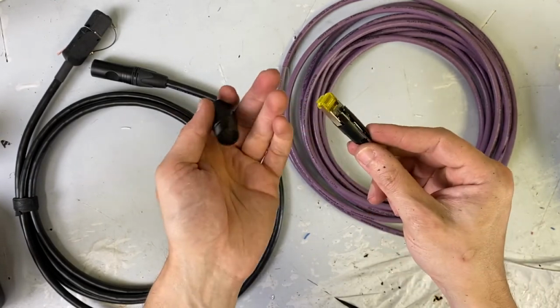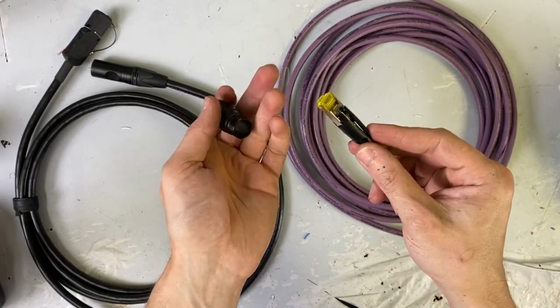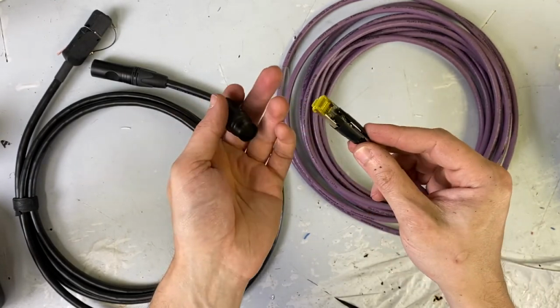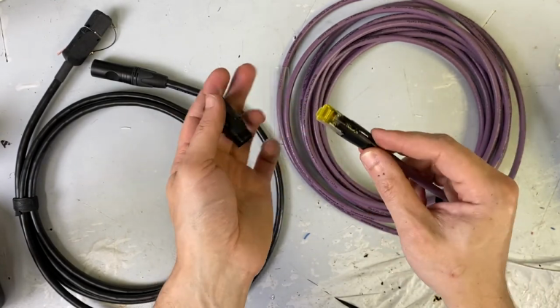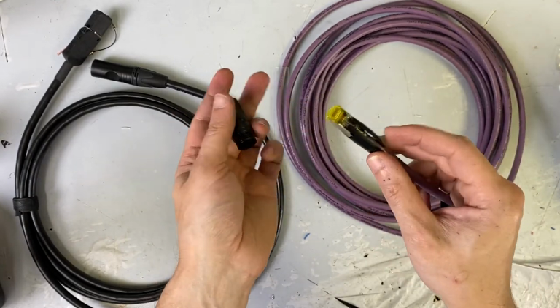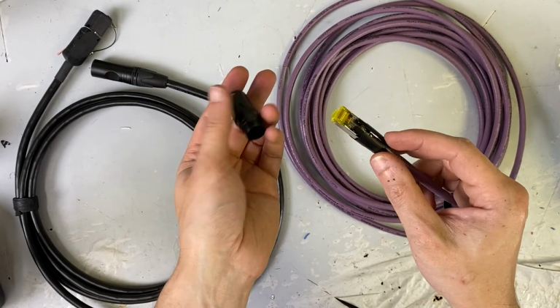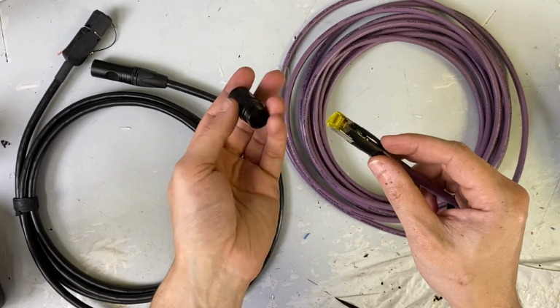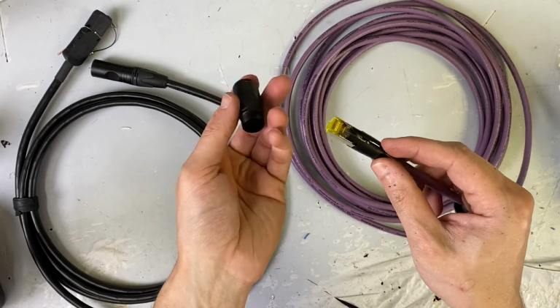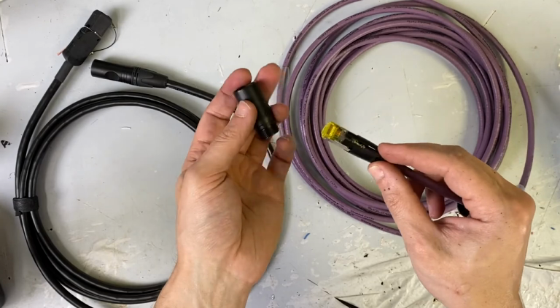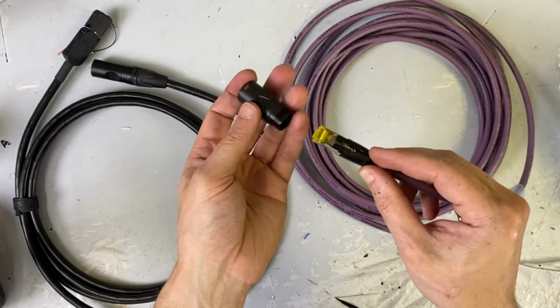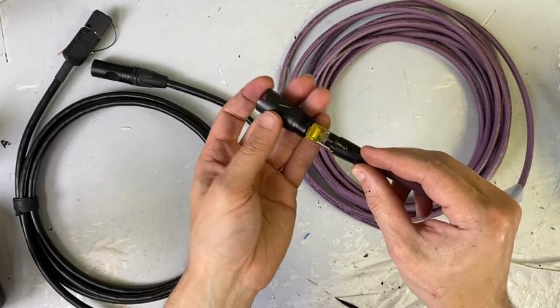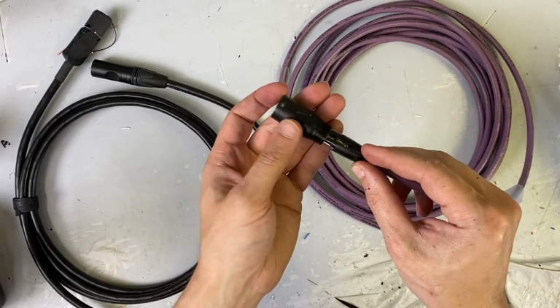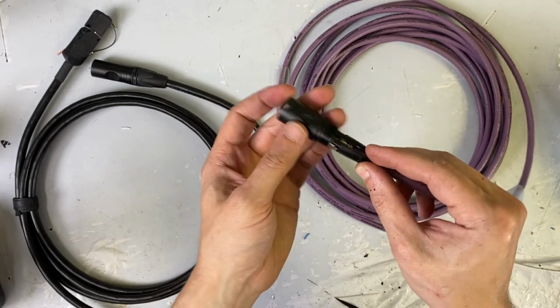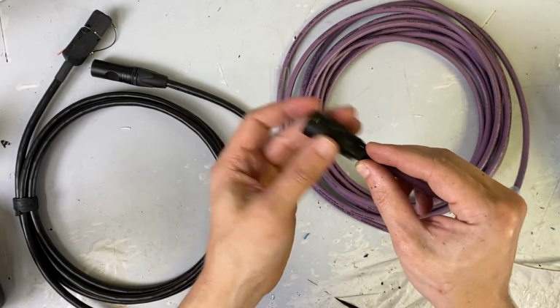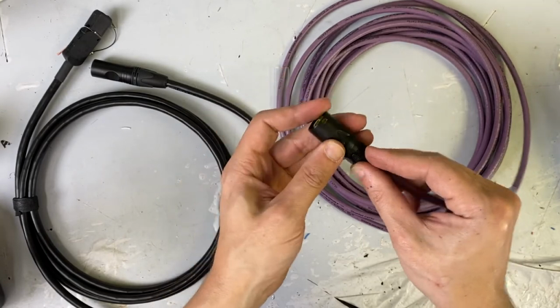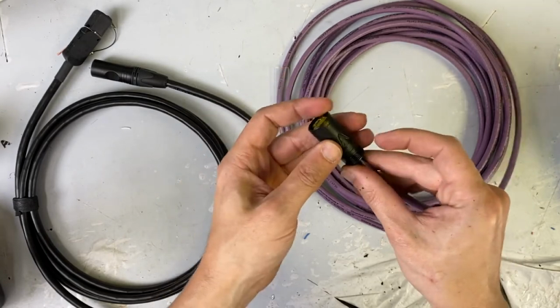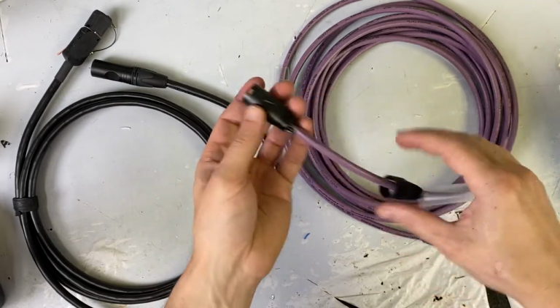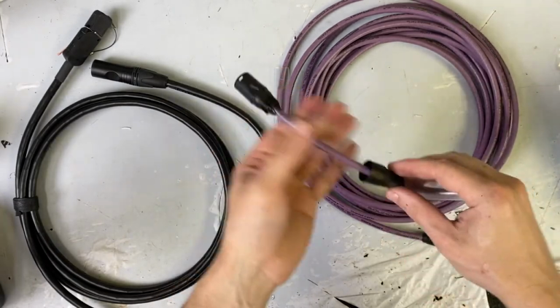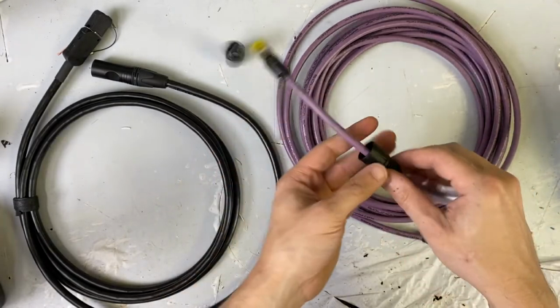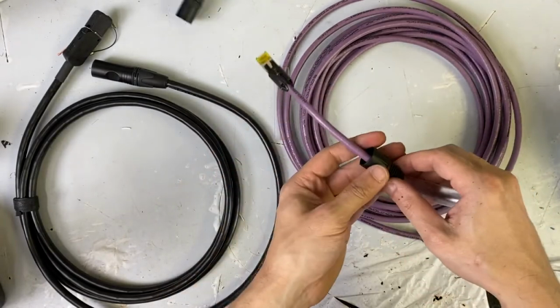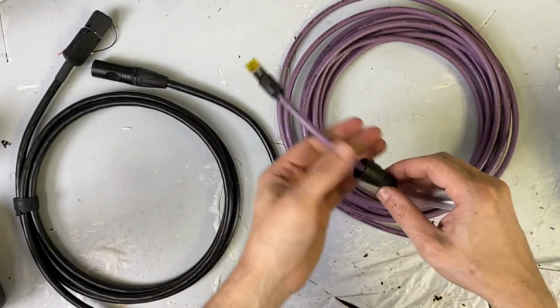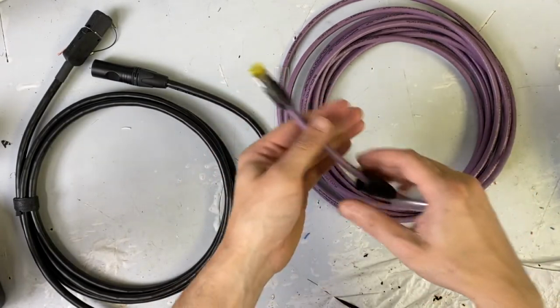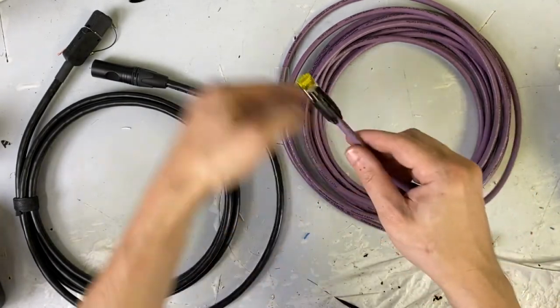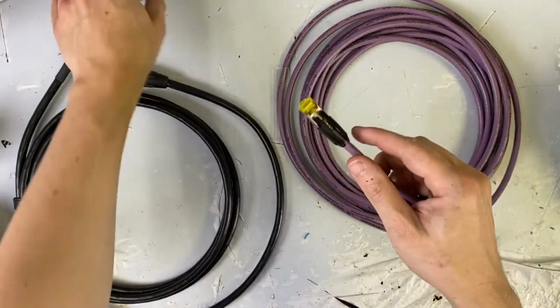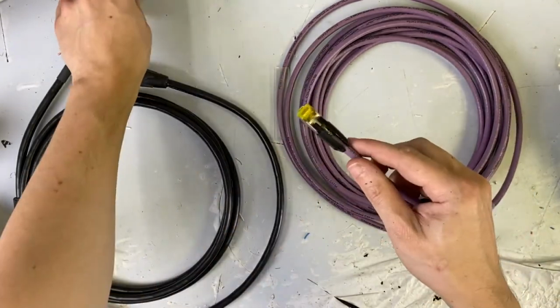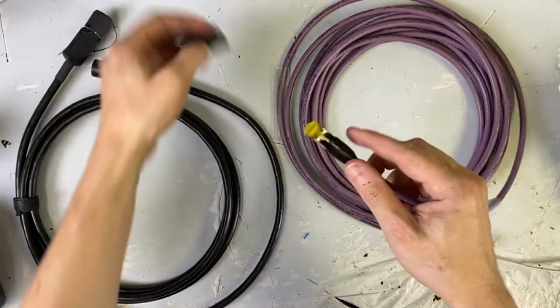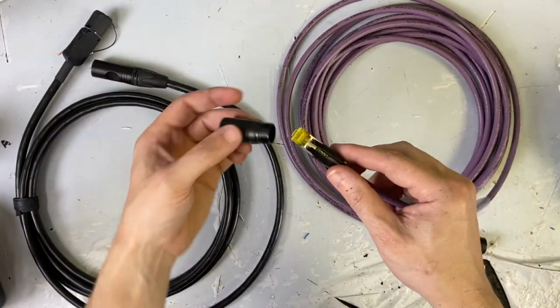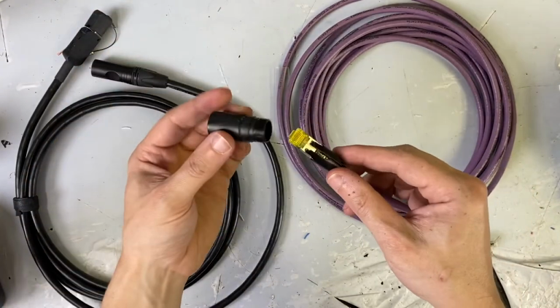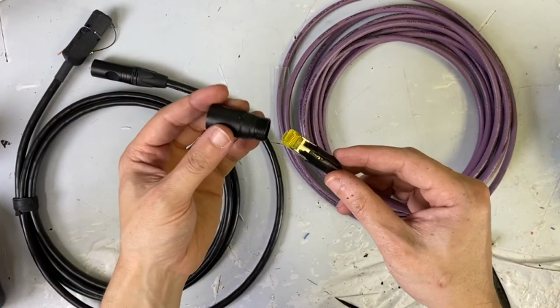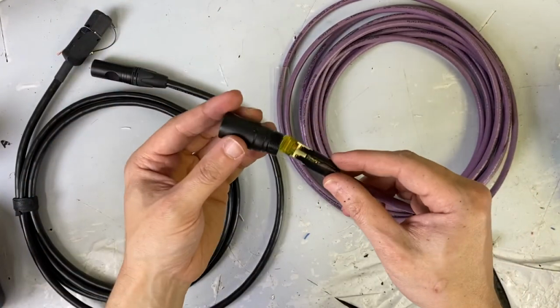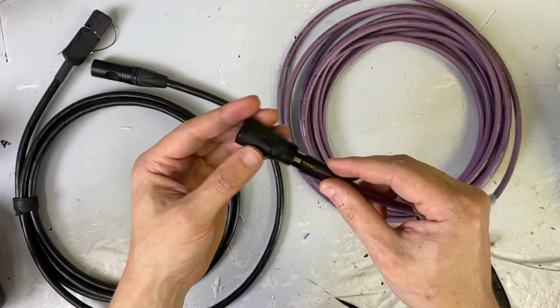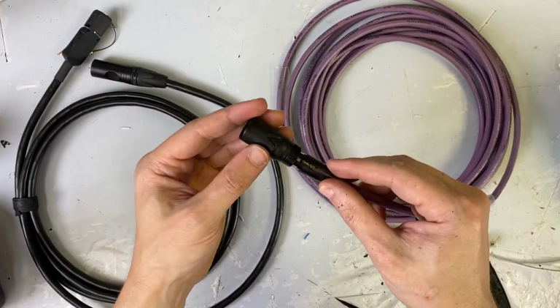Building the connector back again — you have your little chuck strain relief. It just goes right in there like that. And it falls off really easily, too.